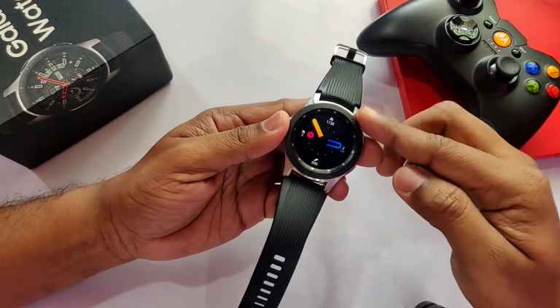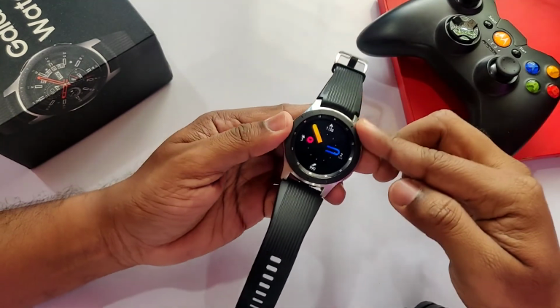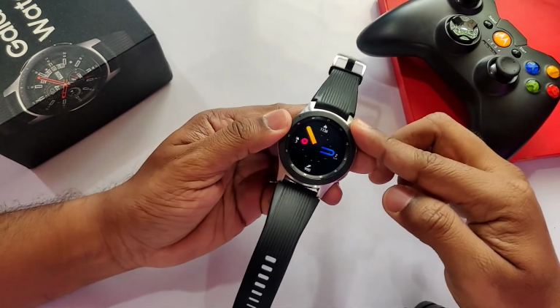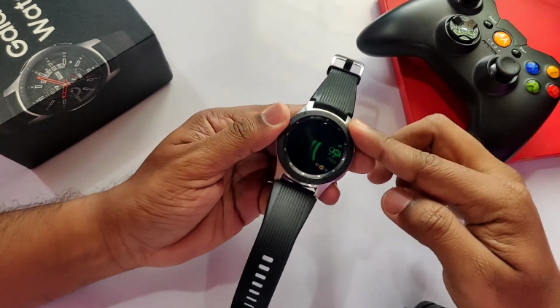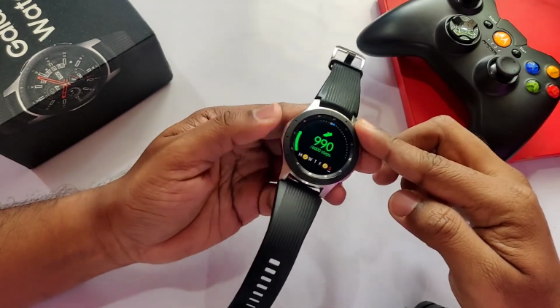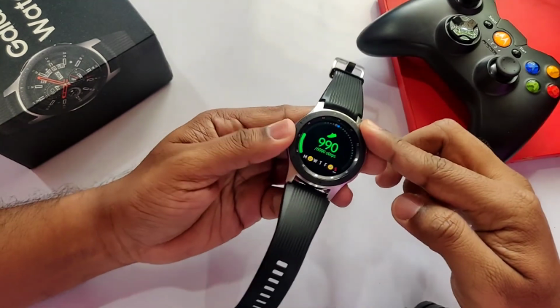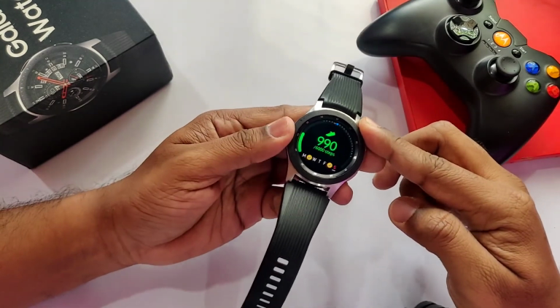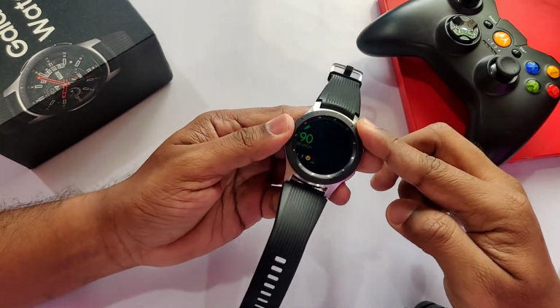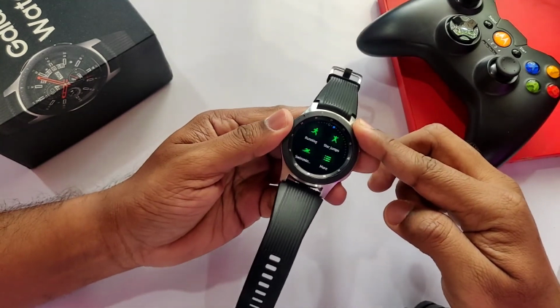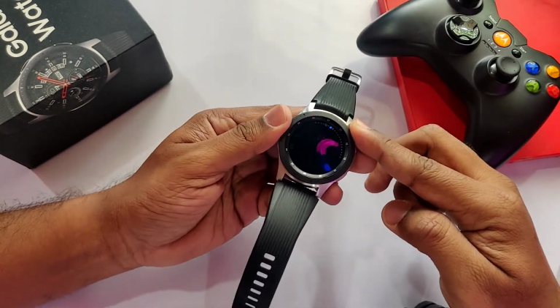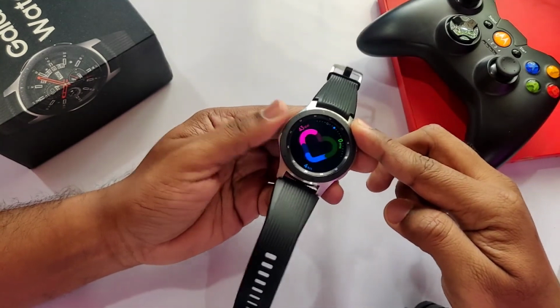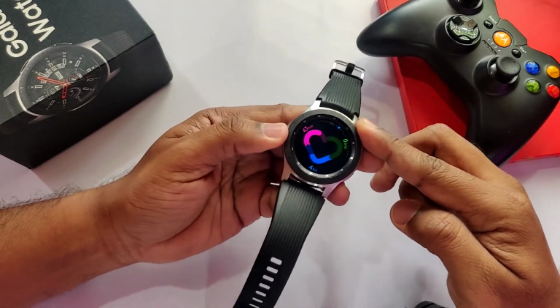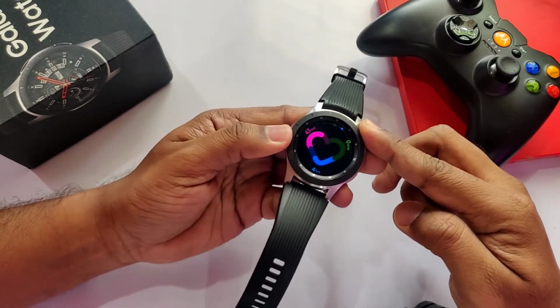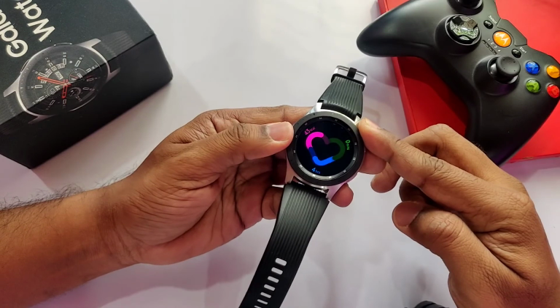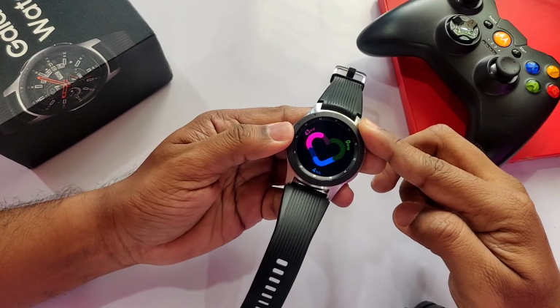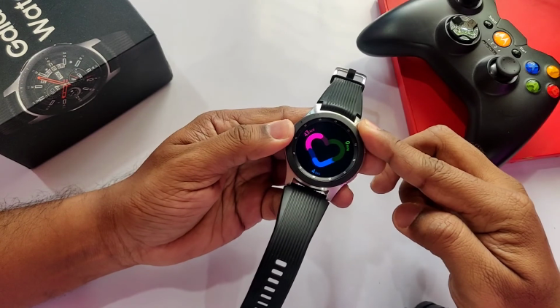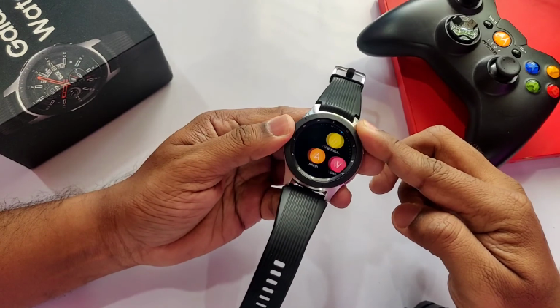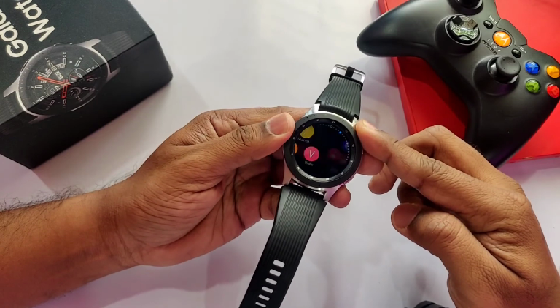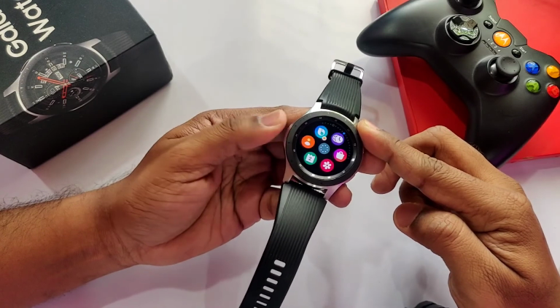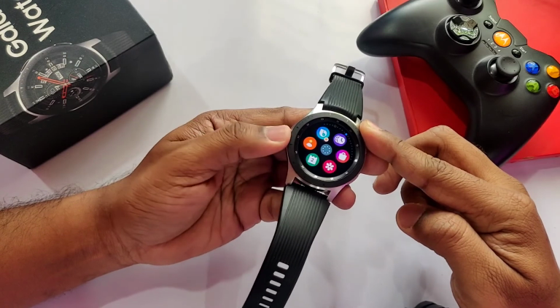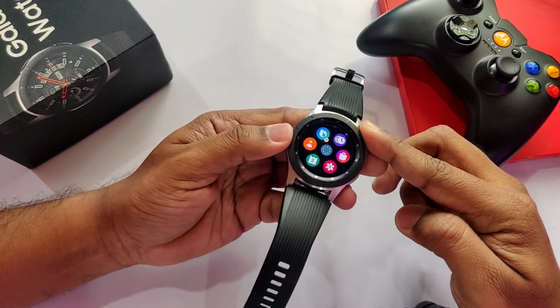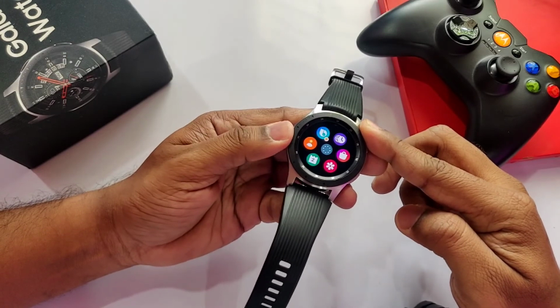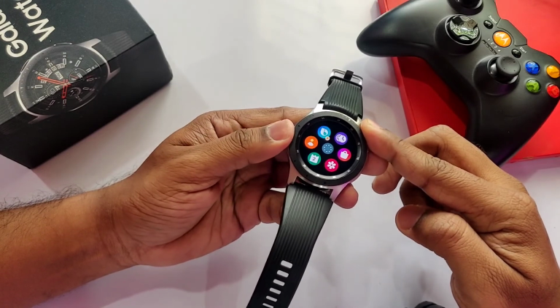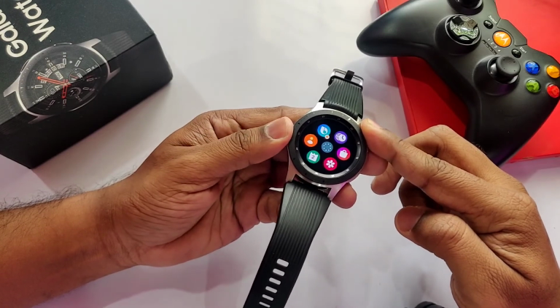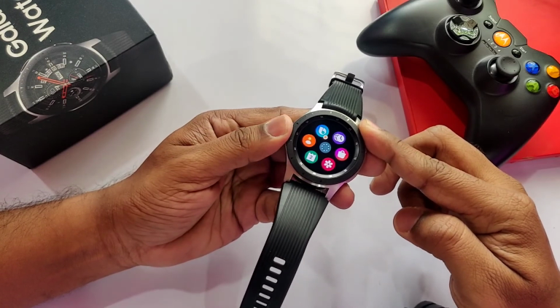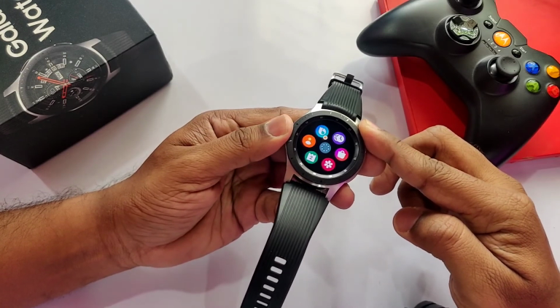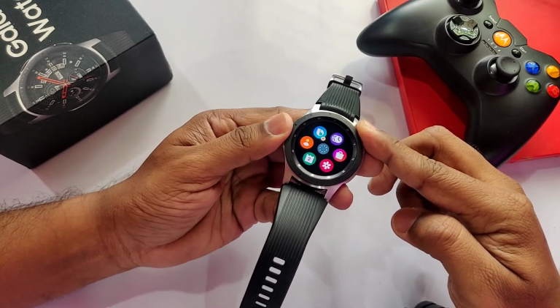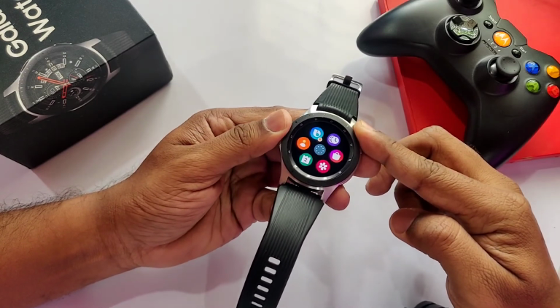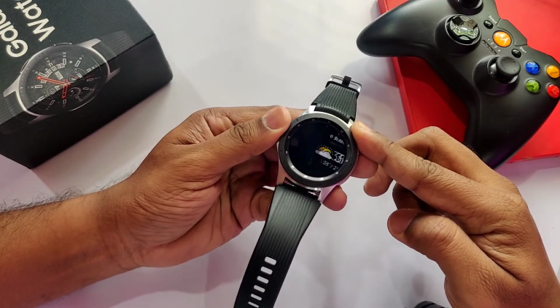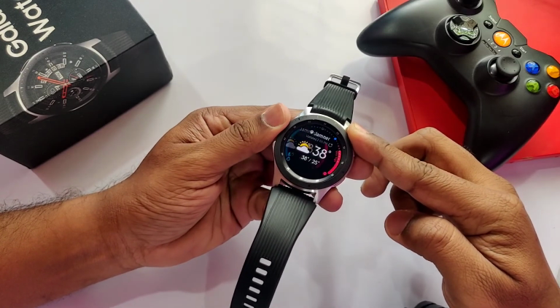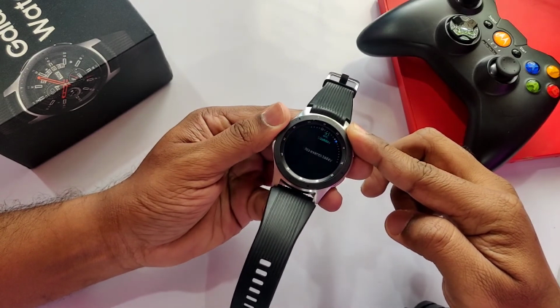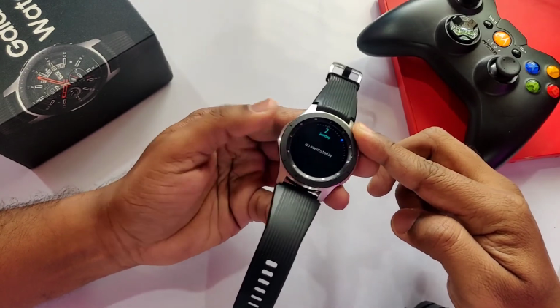Except for these two major things, the watch is feeling smoother and faster in performance with this update.